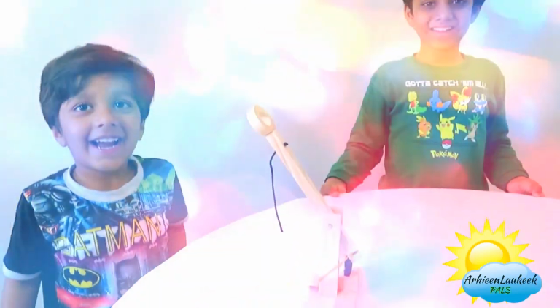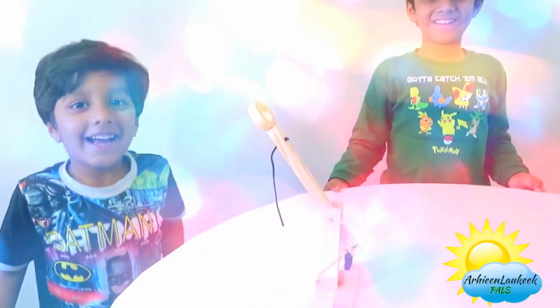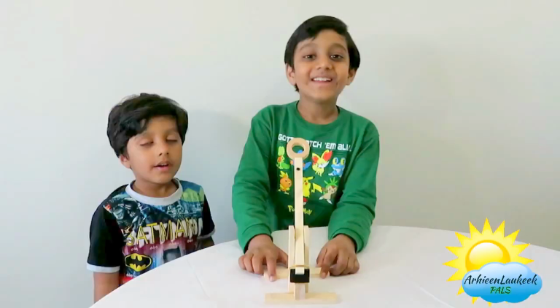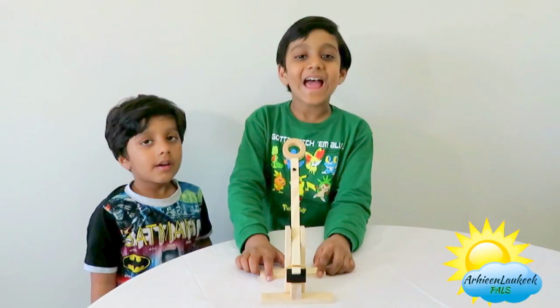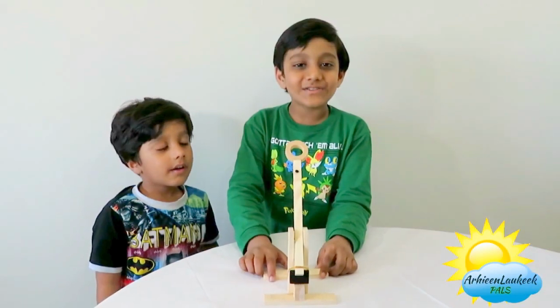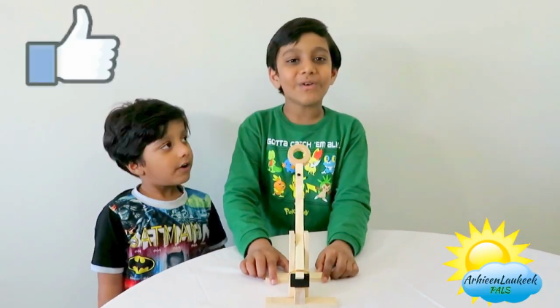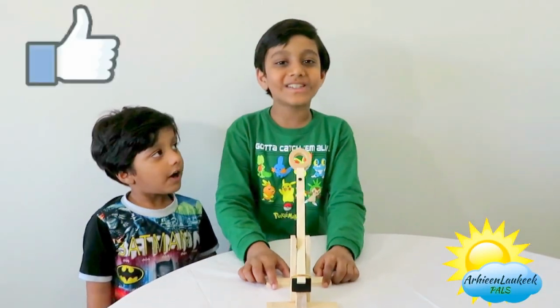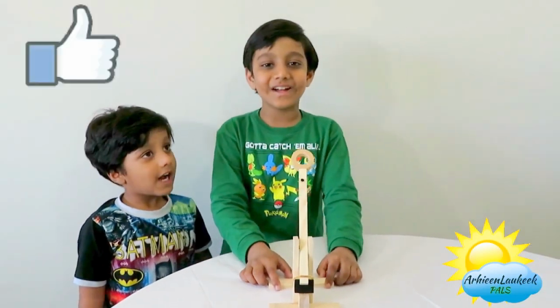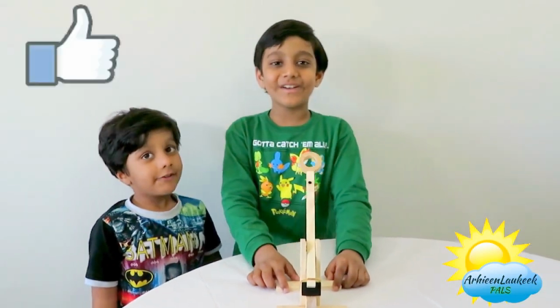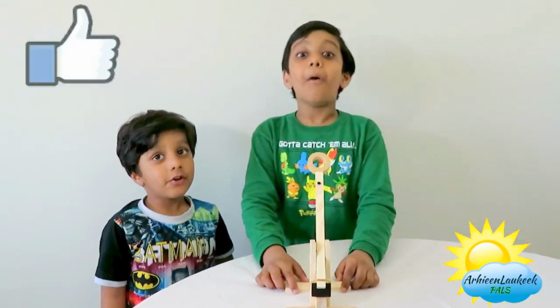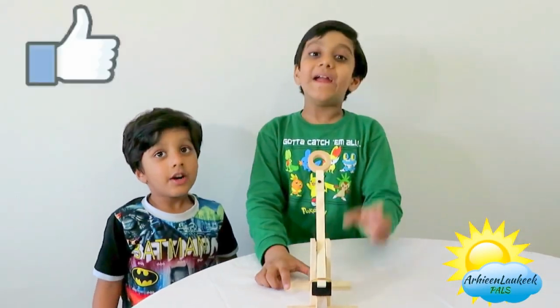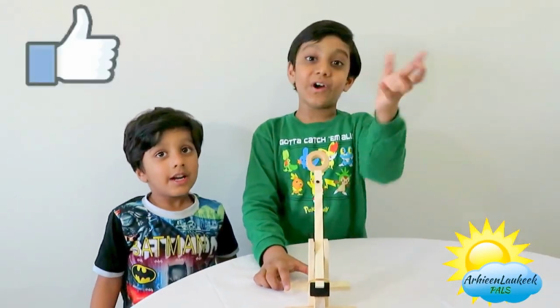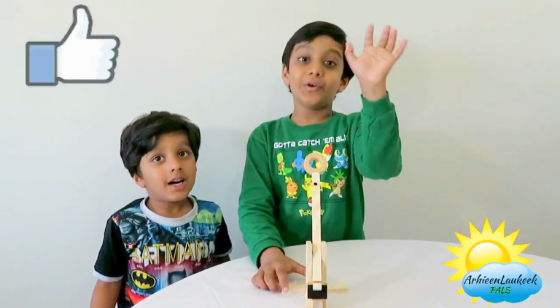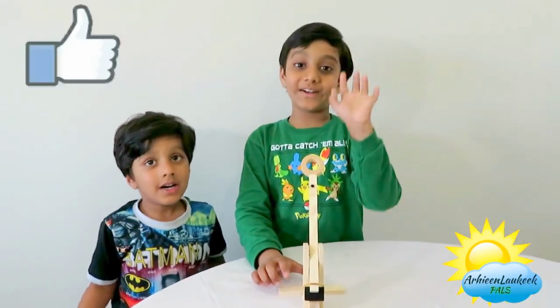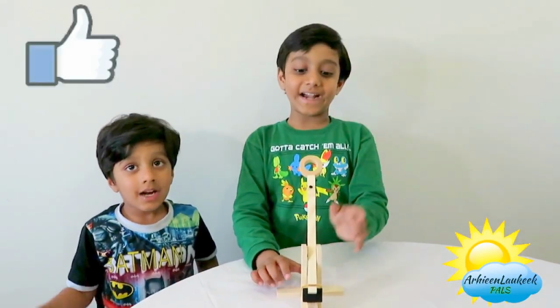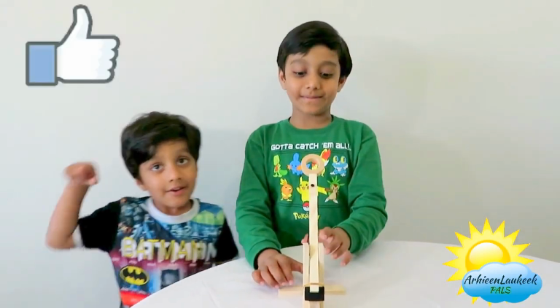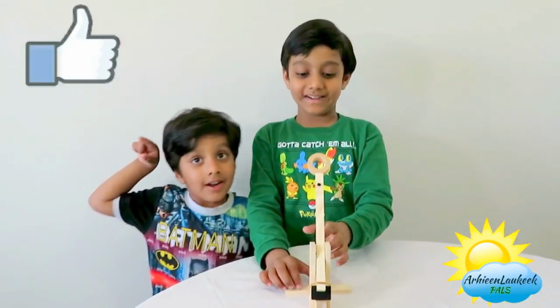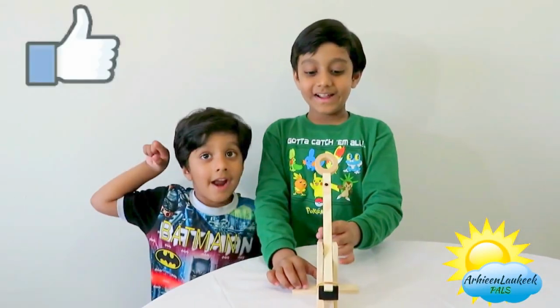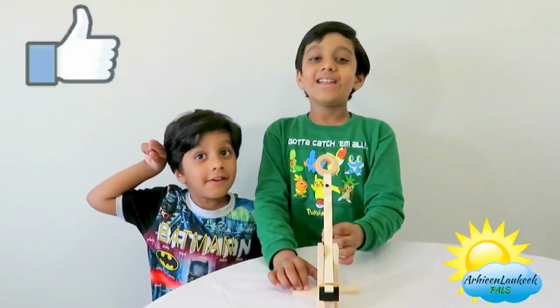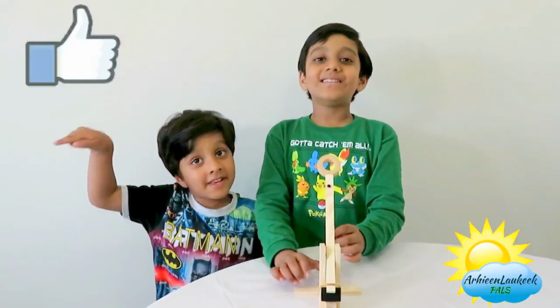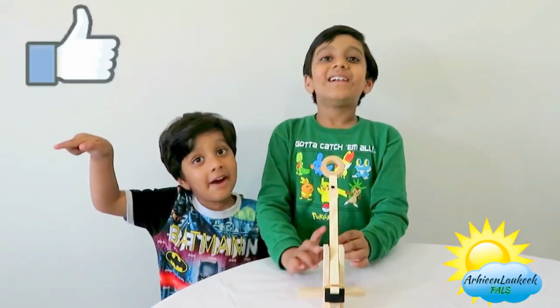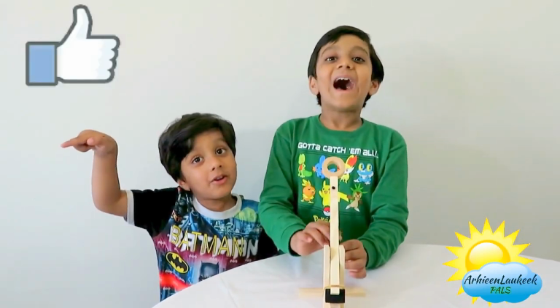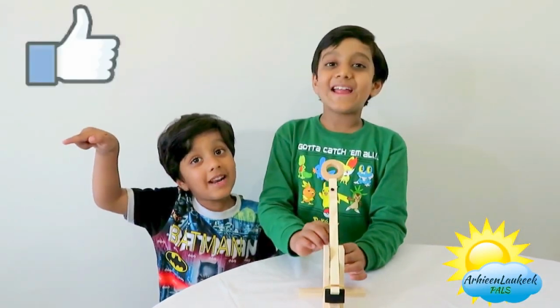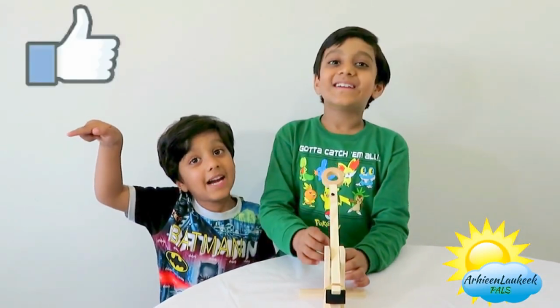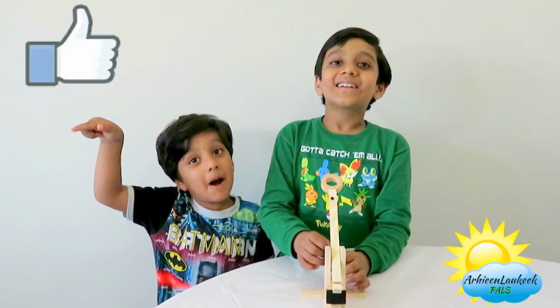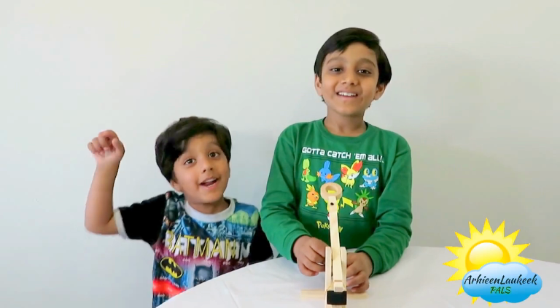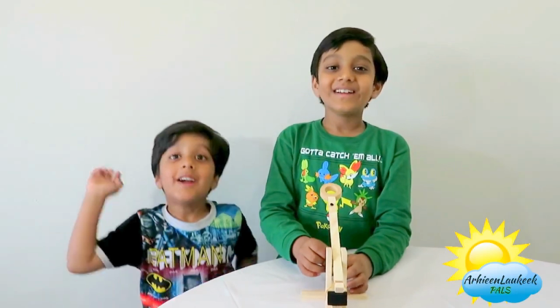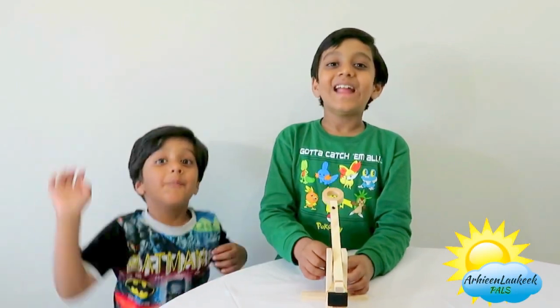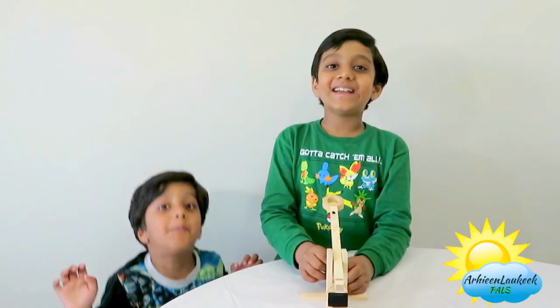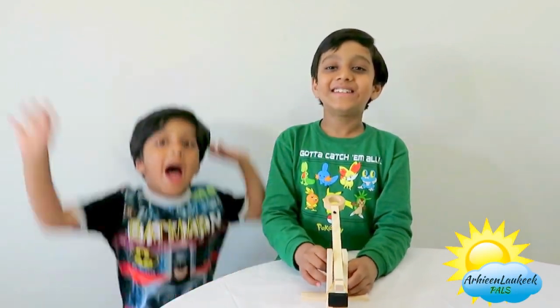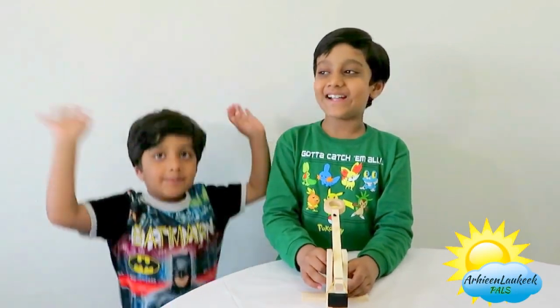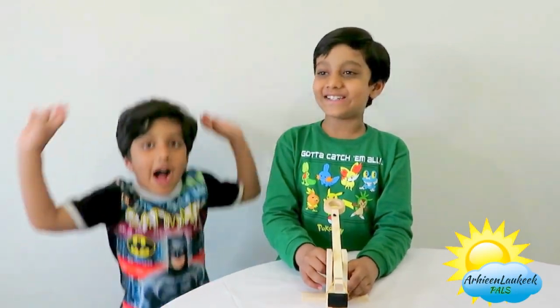Thanks for watching our video - make your own catapult and subscribe and like. Bye bye!